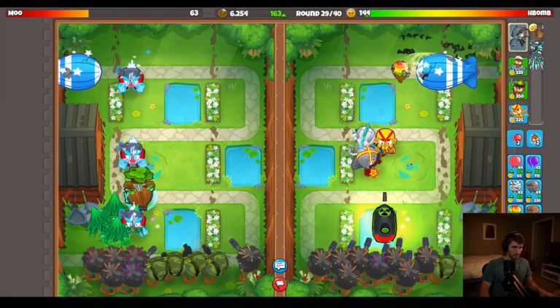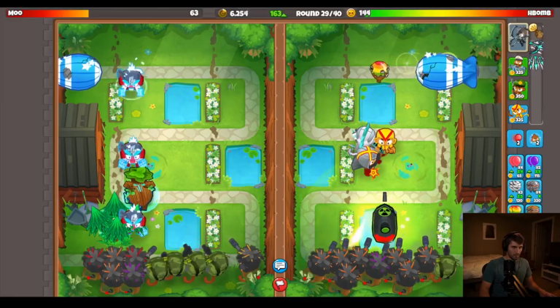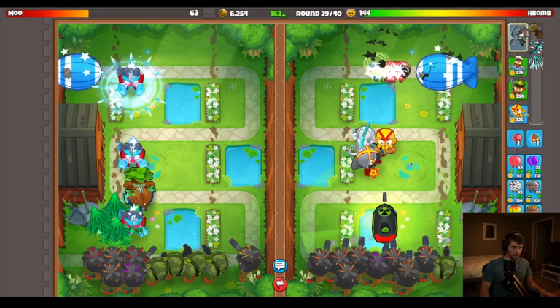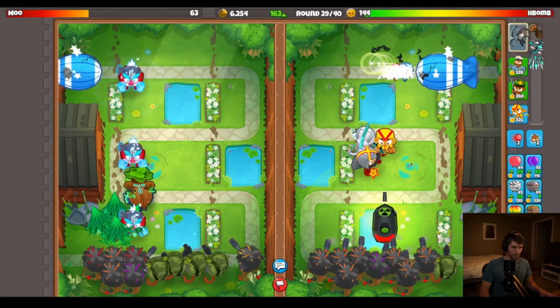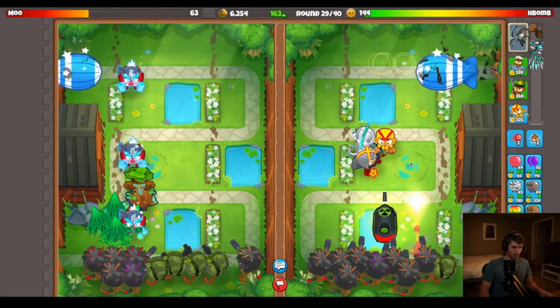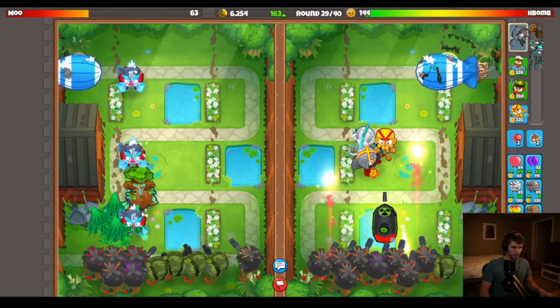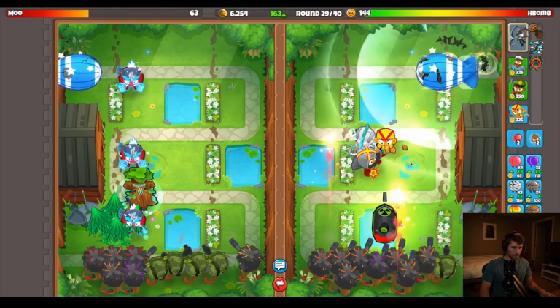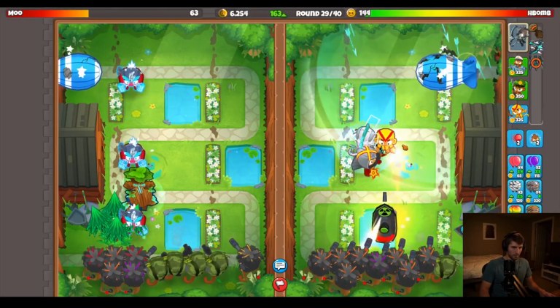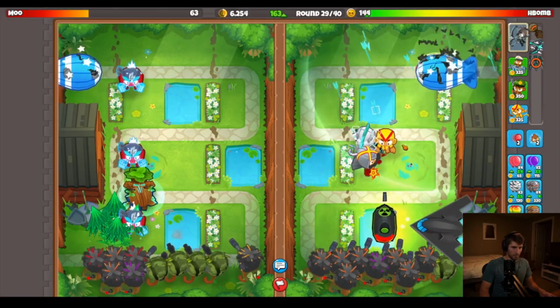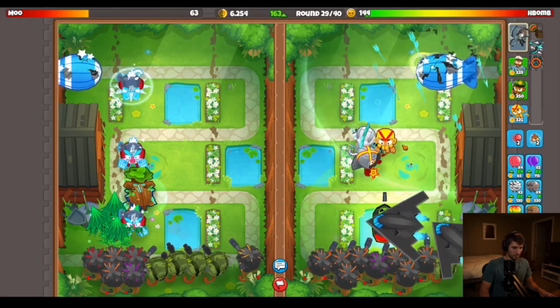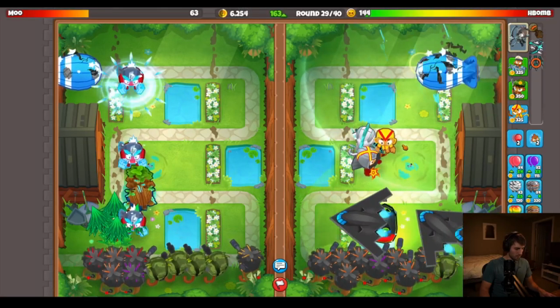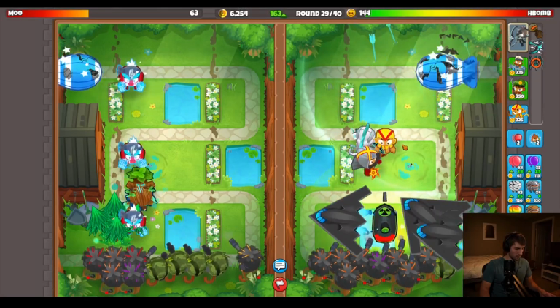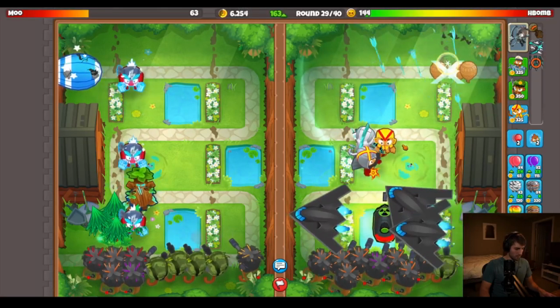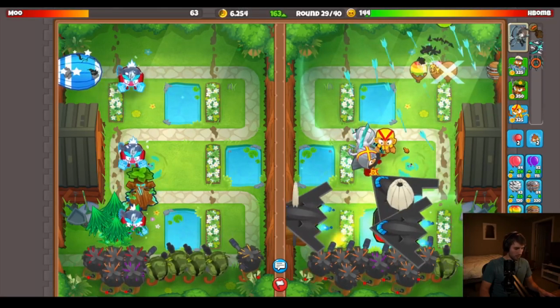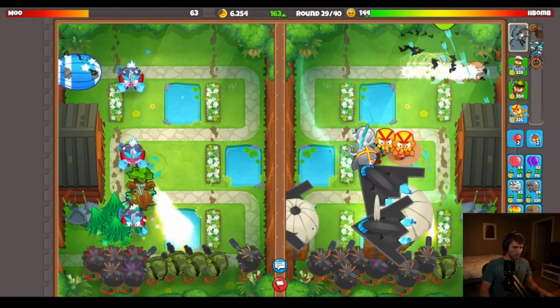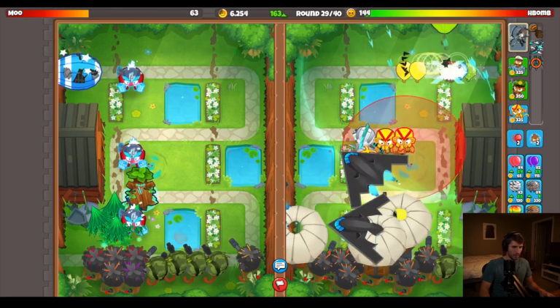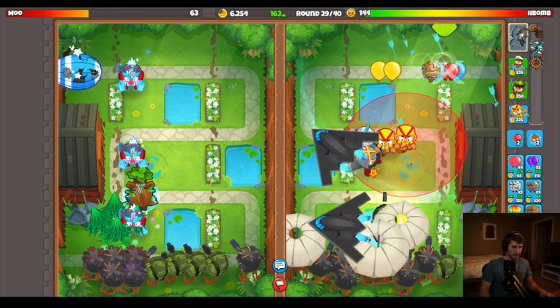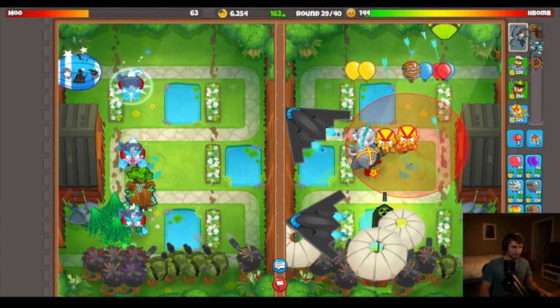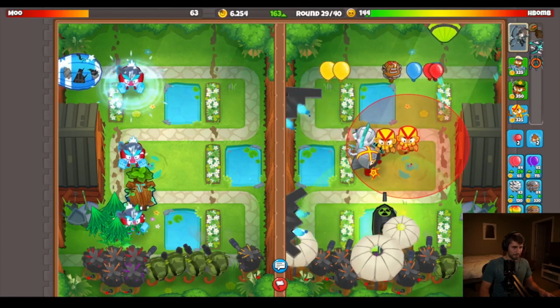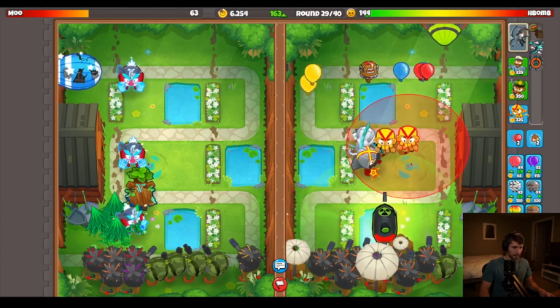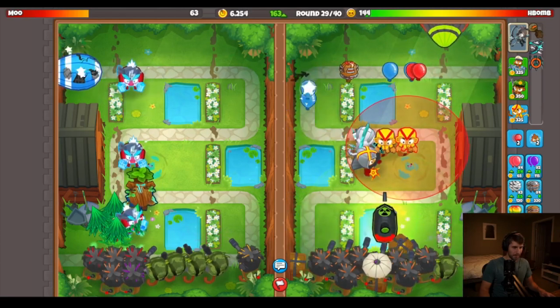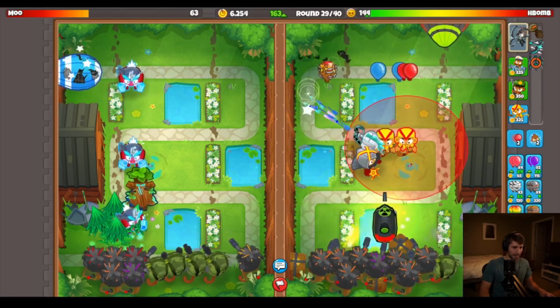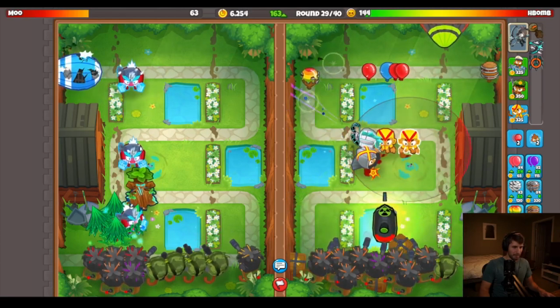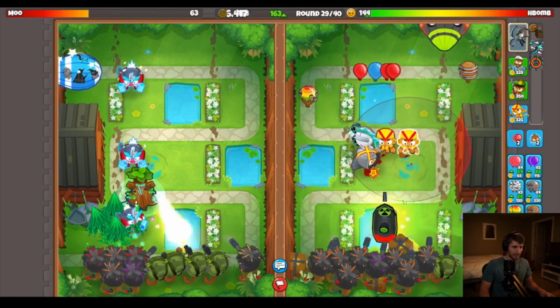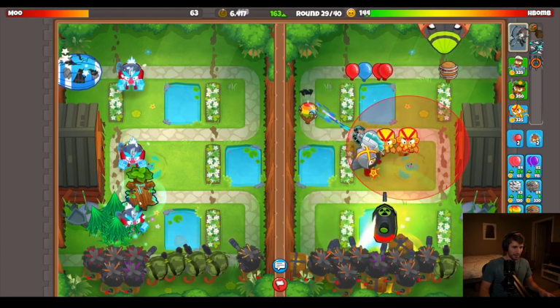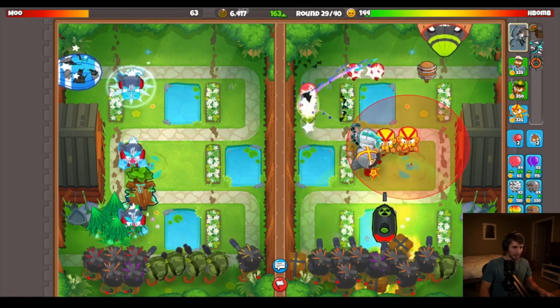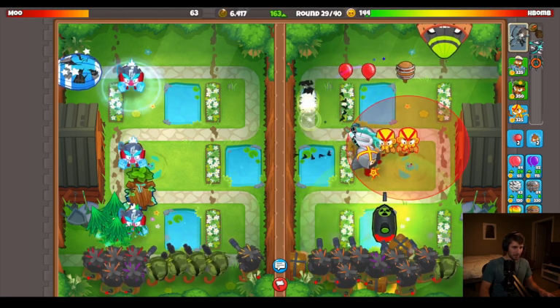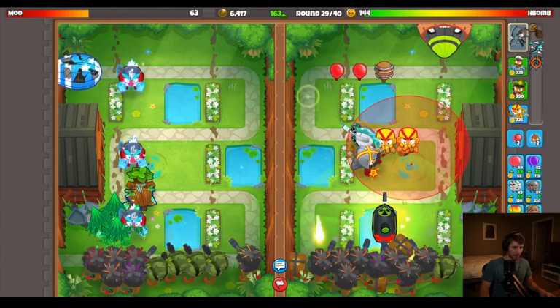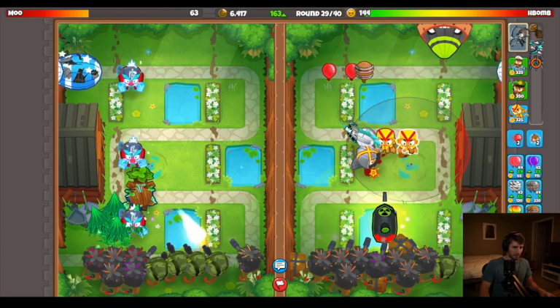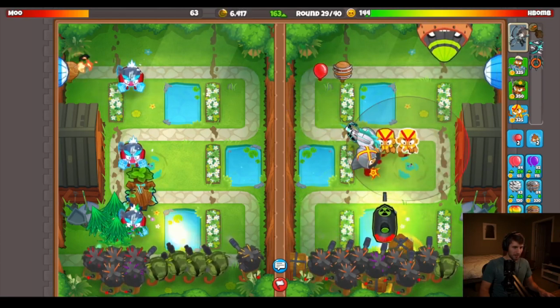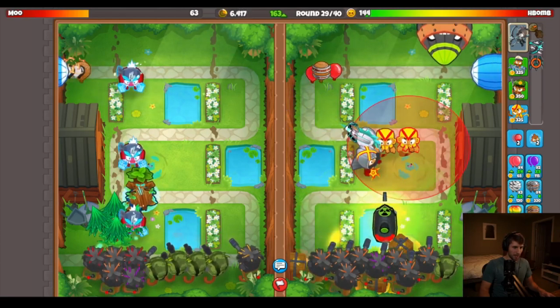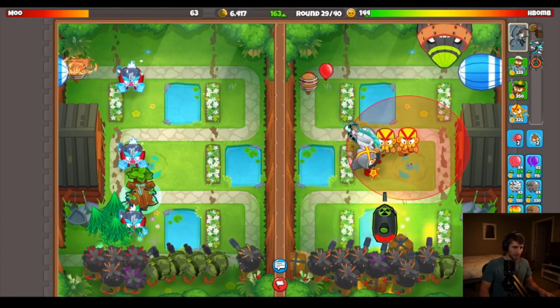The next change is that the monkey sub's reactor got its pierce reduced, and the 4-2-0 went from 80 pierce all the way down to 50, which is nice as this tower was super strong.